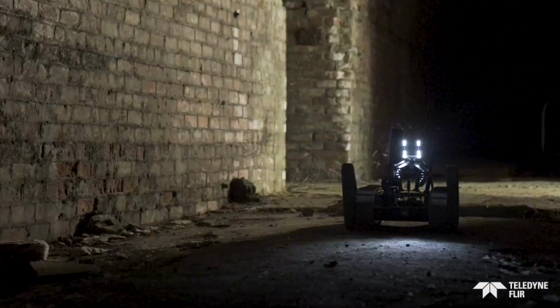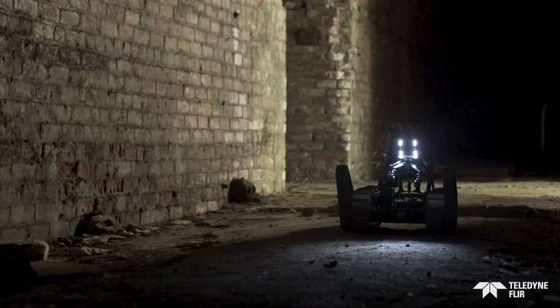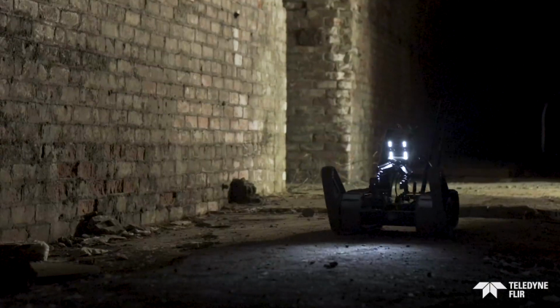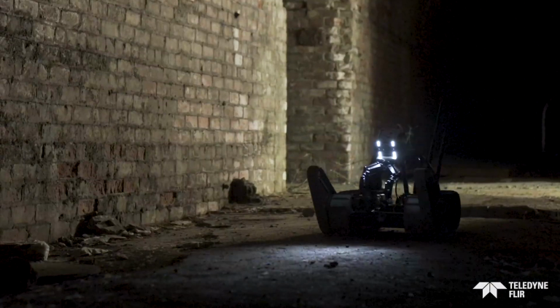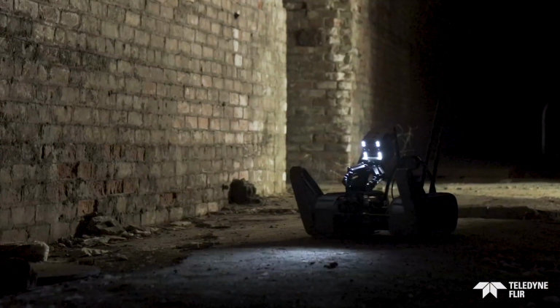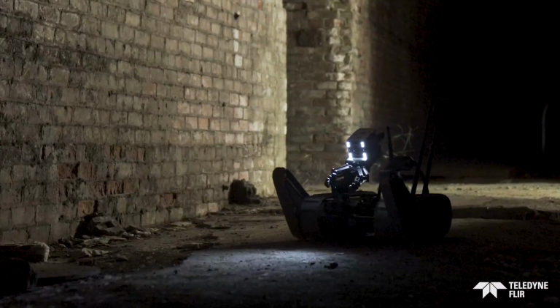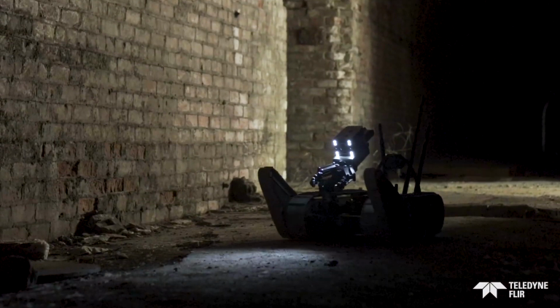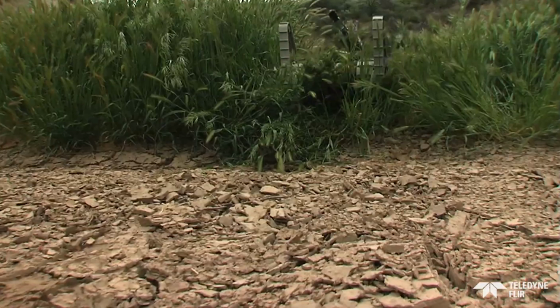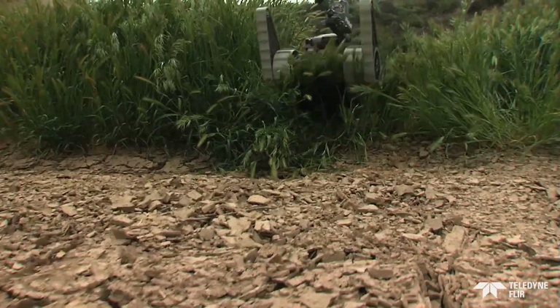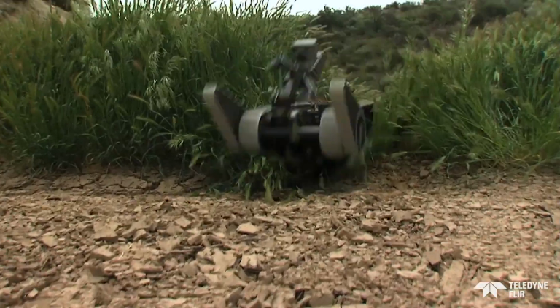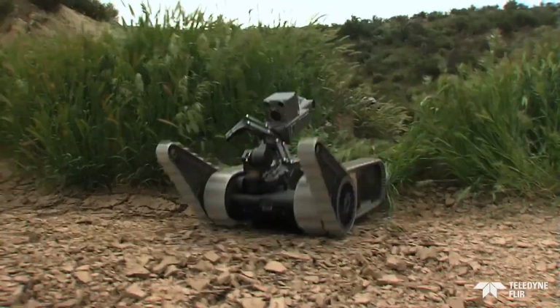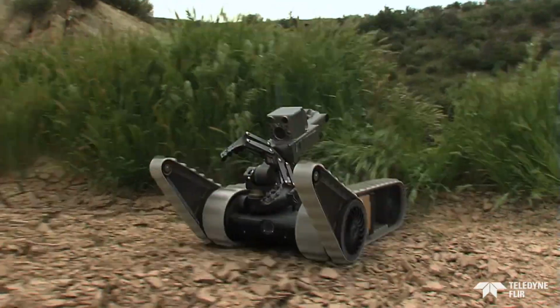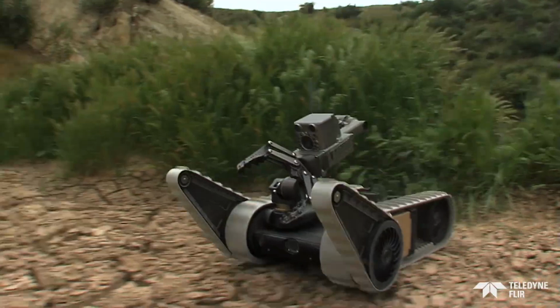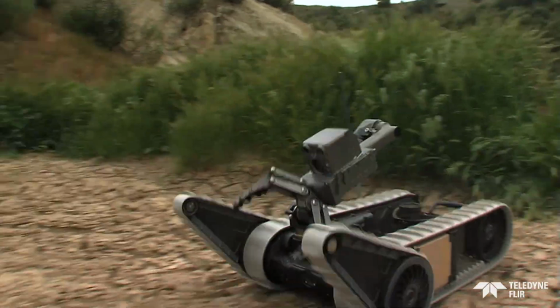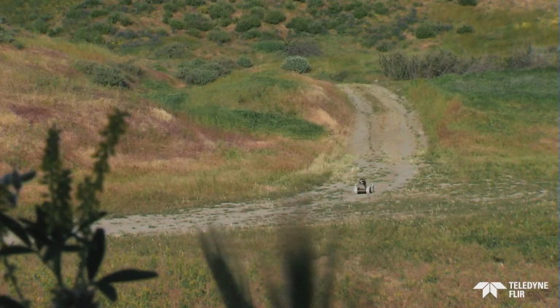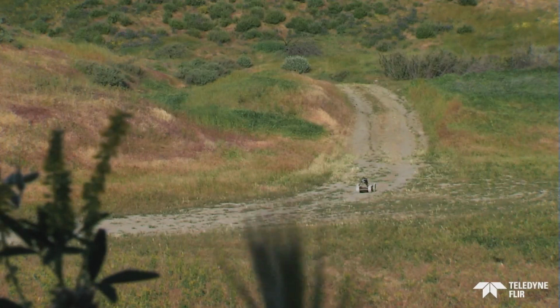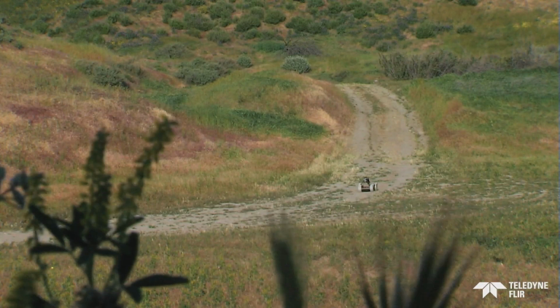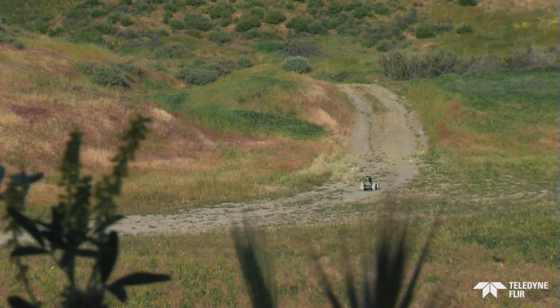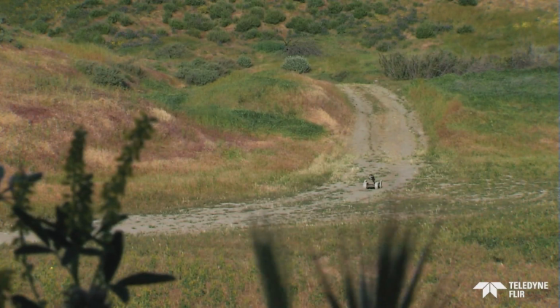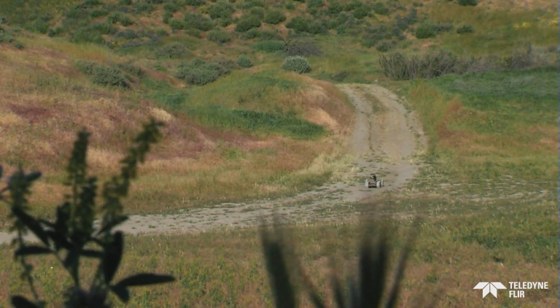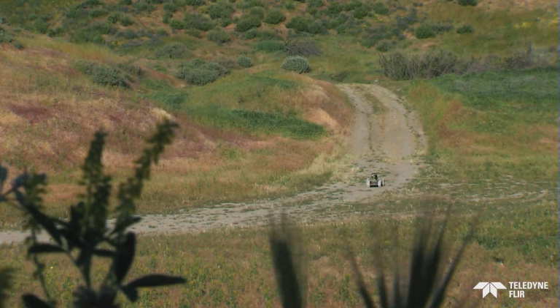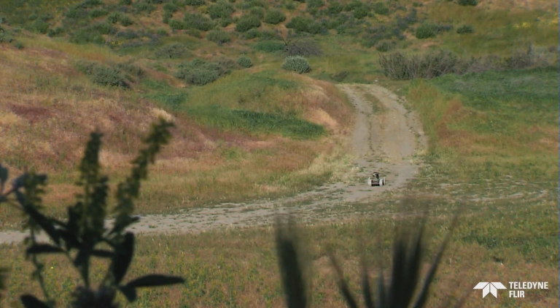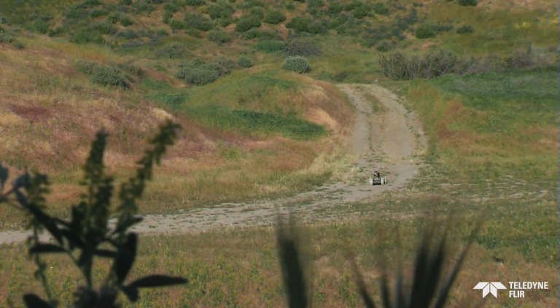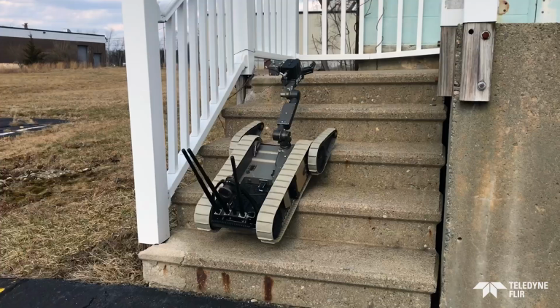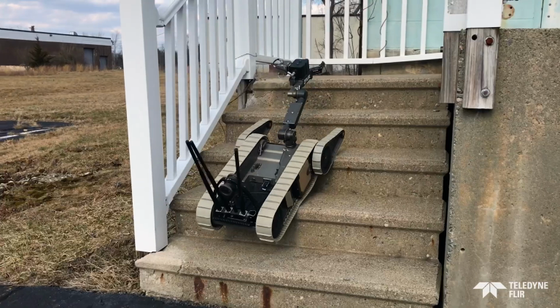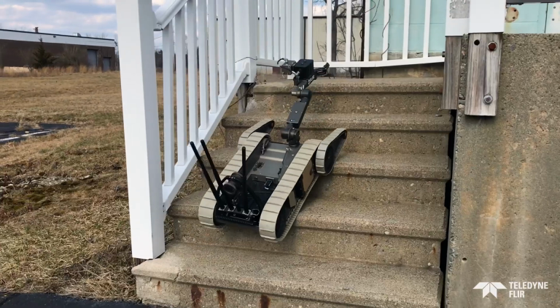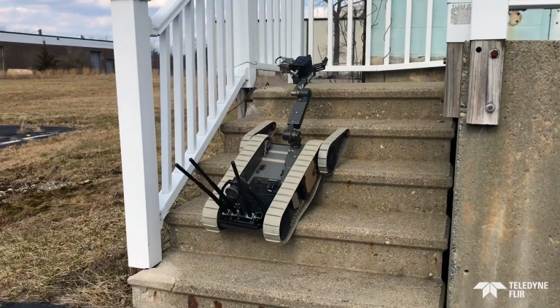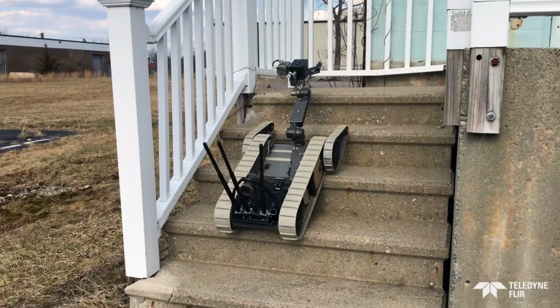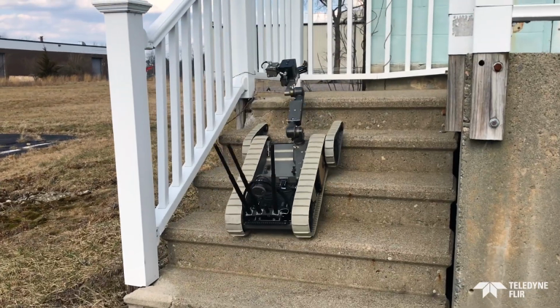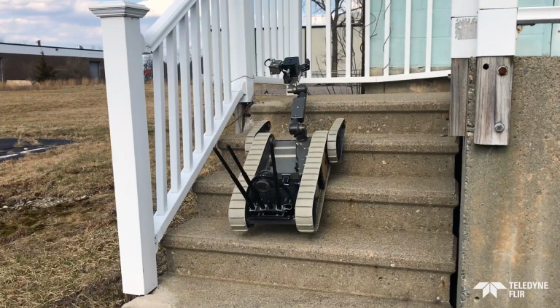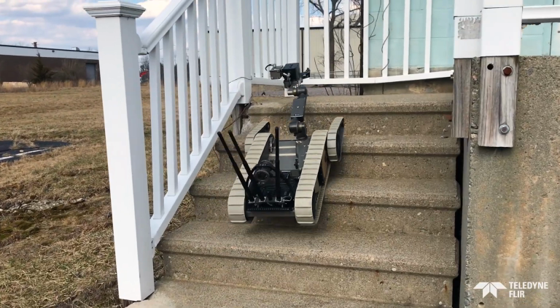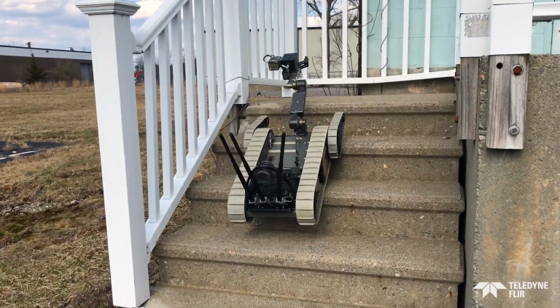This rugged all-weather robot conquers all terrain, so you don't have to. SUG-V even climbs stairs.